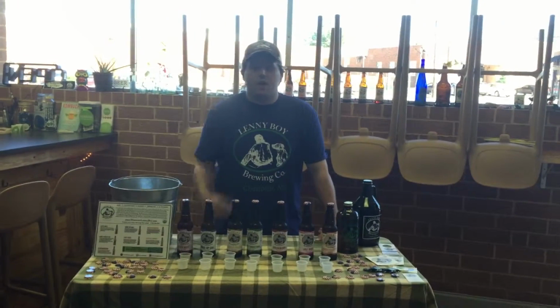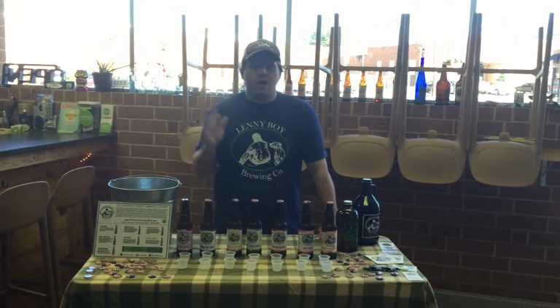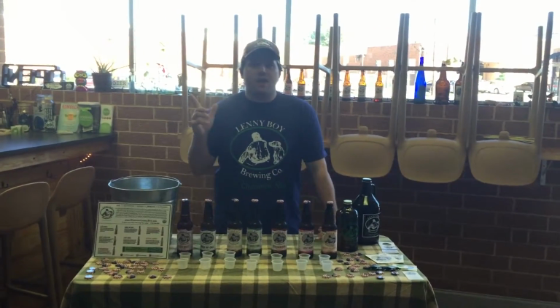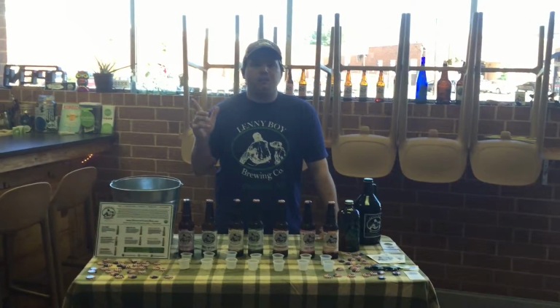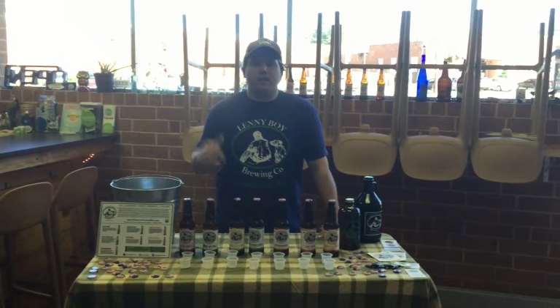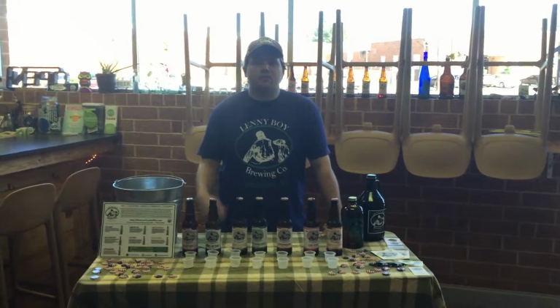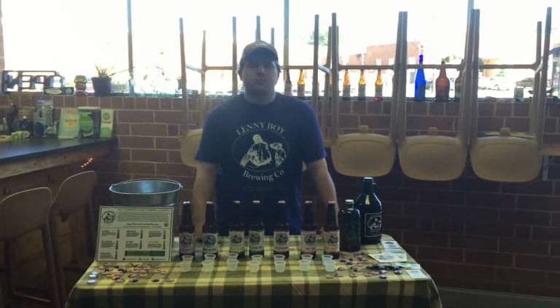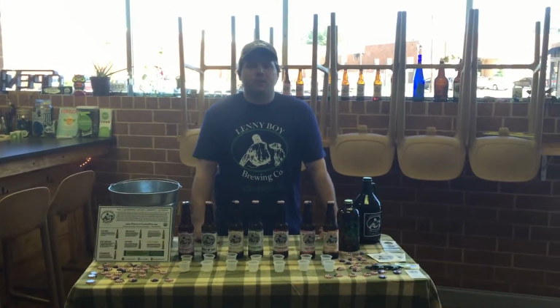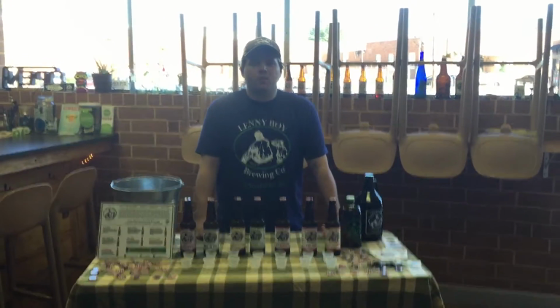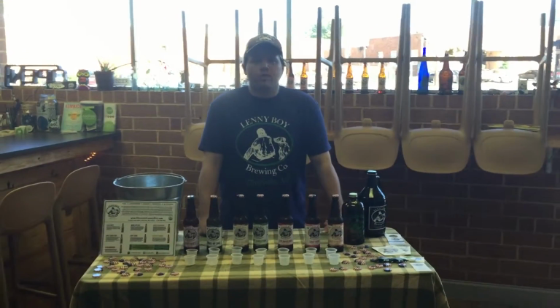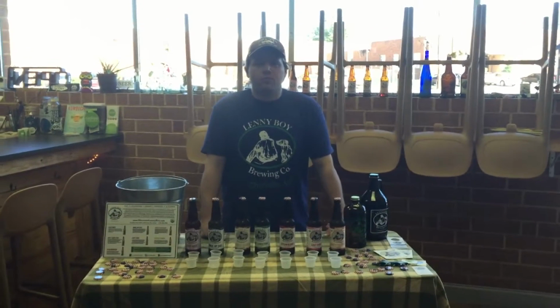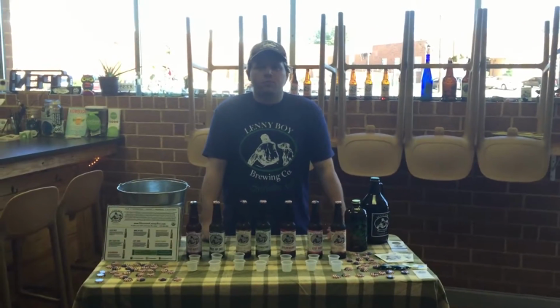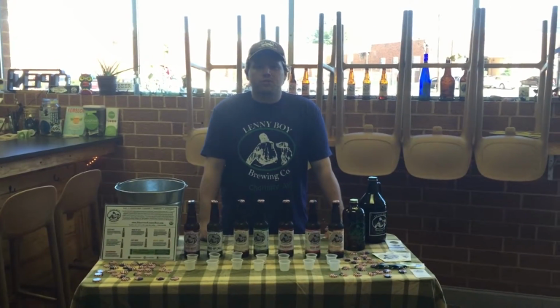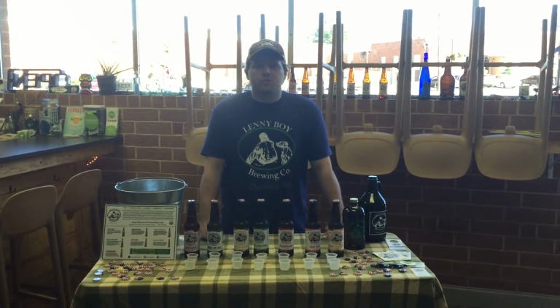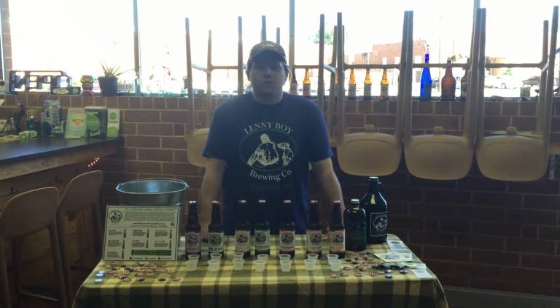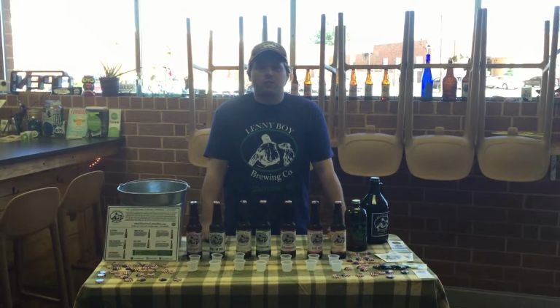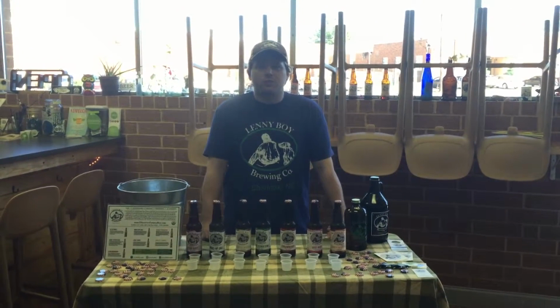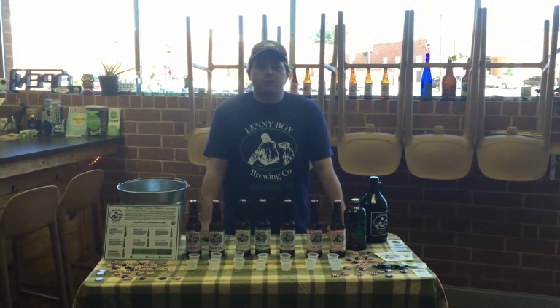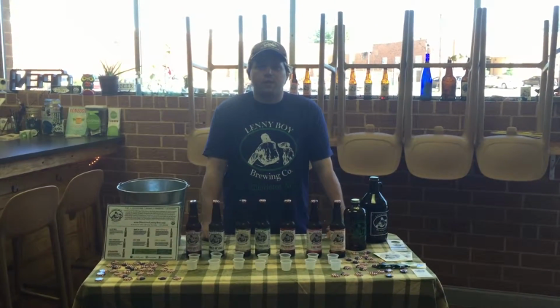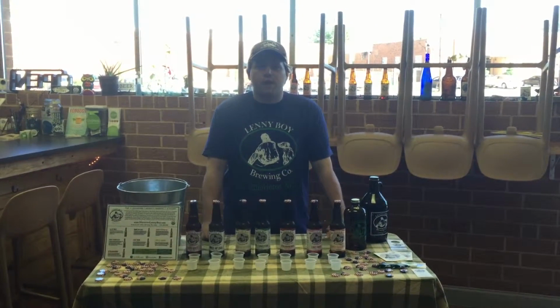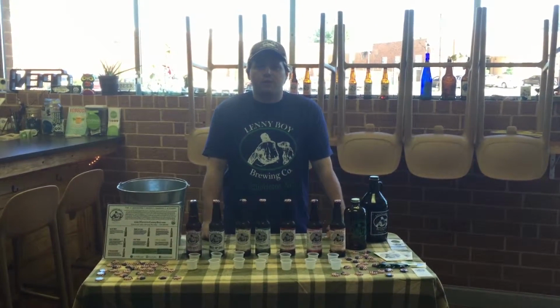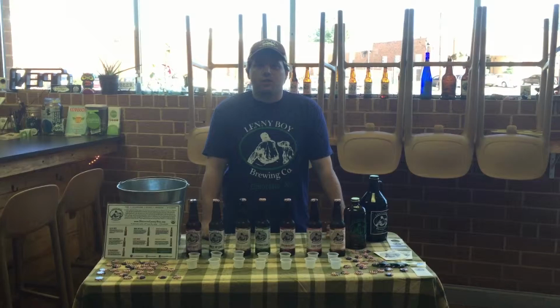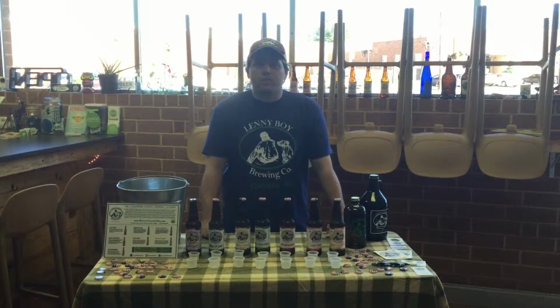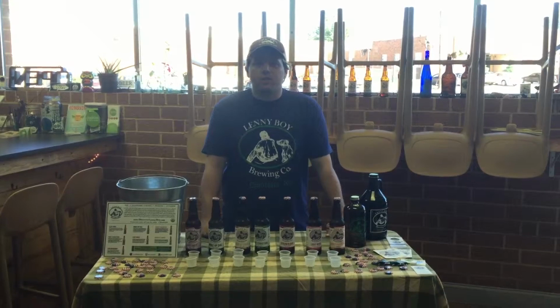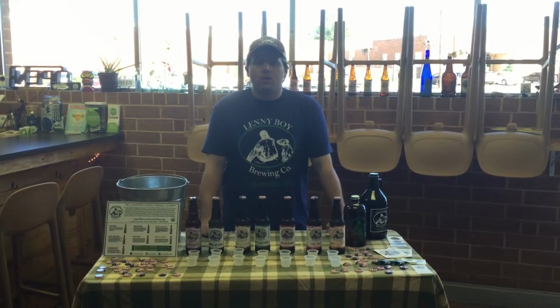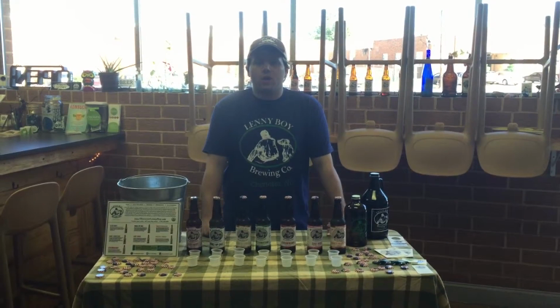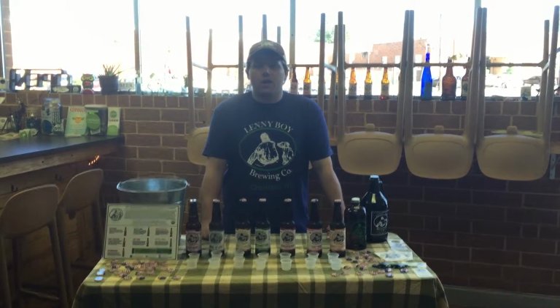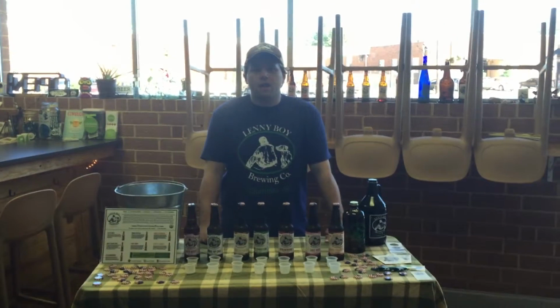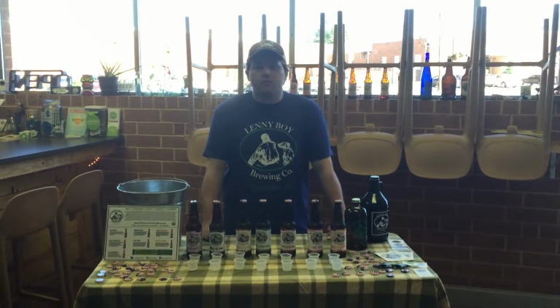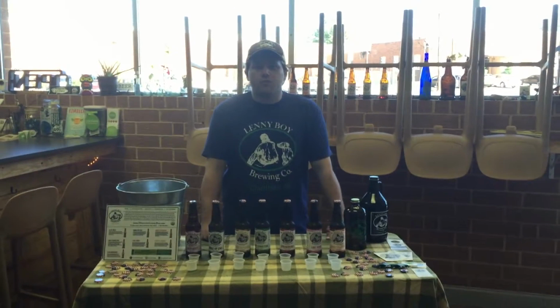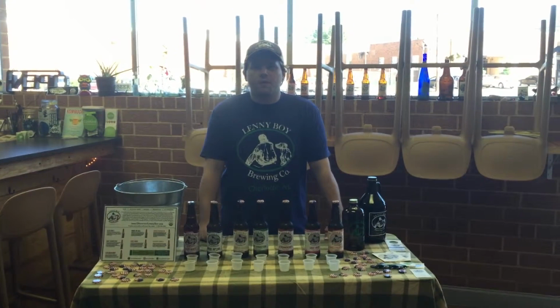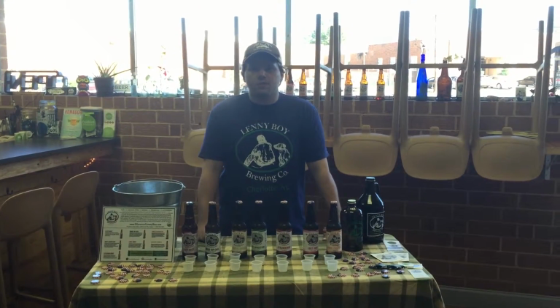Hey, I'm Towns from Lenny Boy Kombucha. Just wanted to give you guys a quick video on how to do demos.